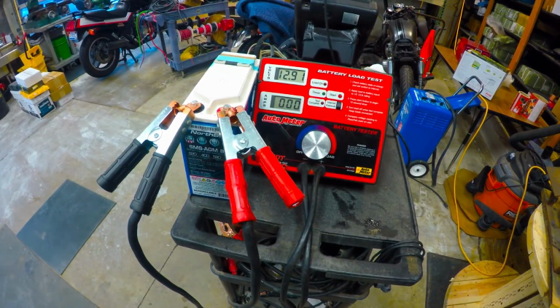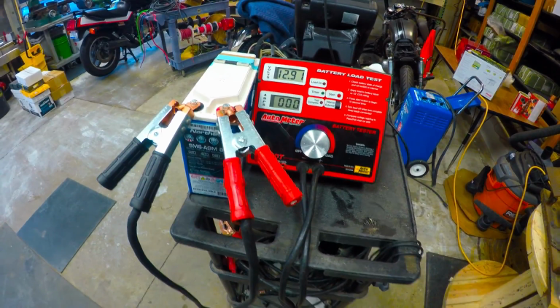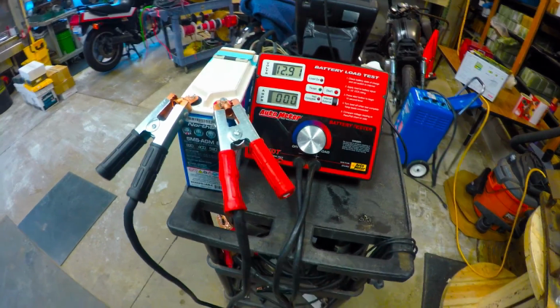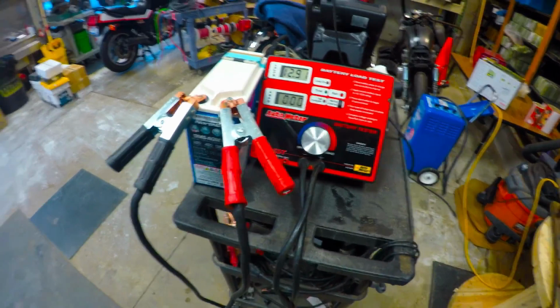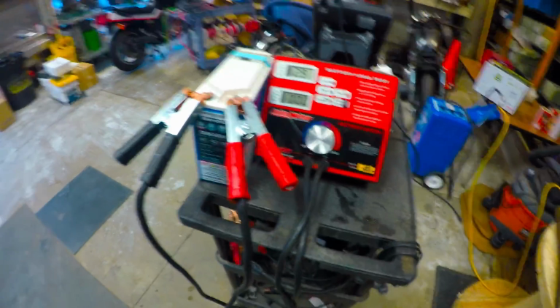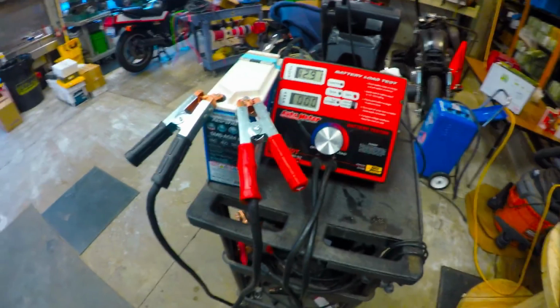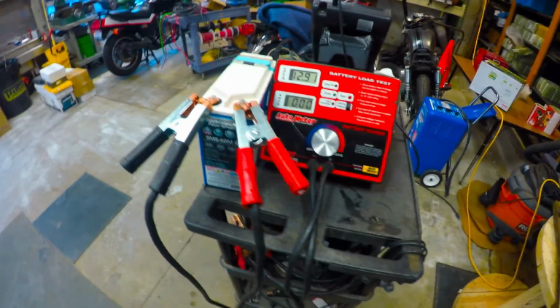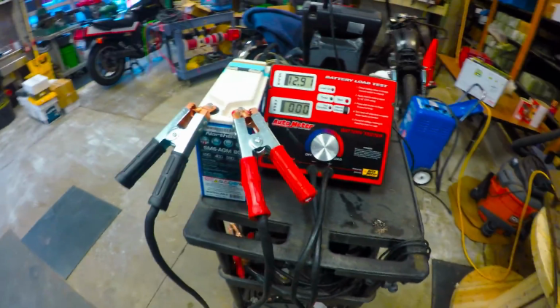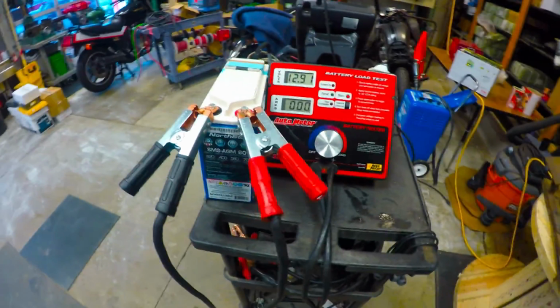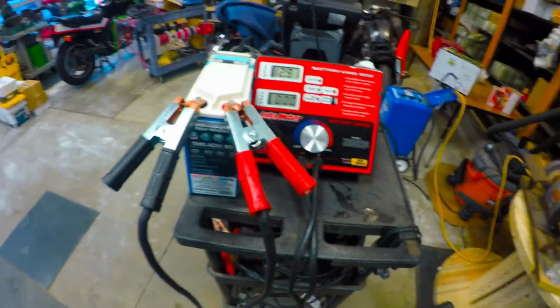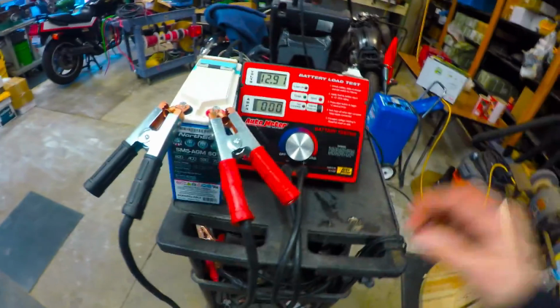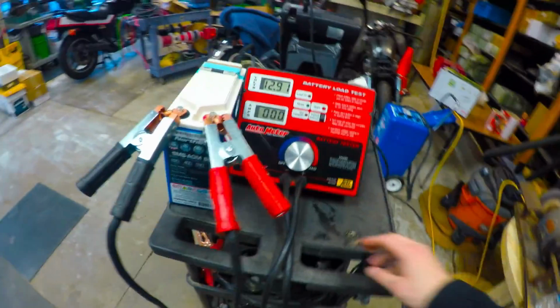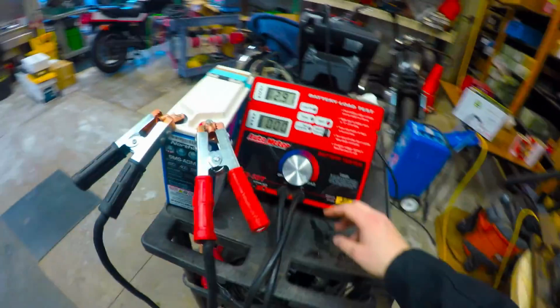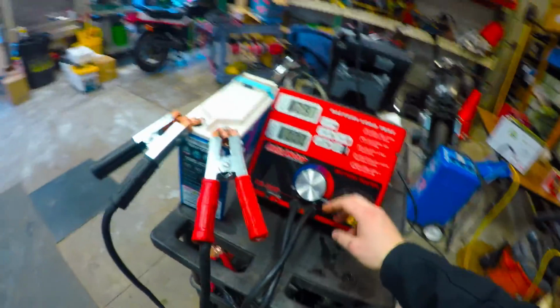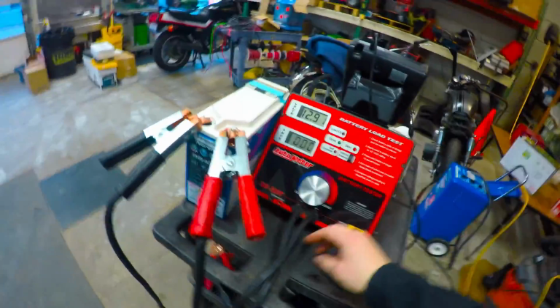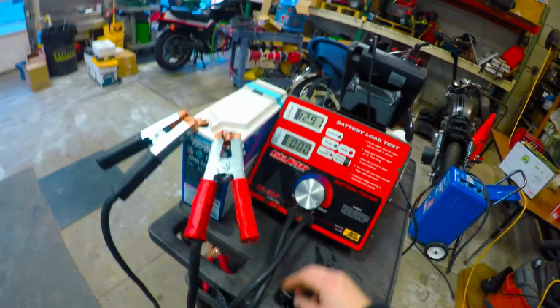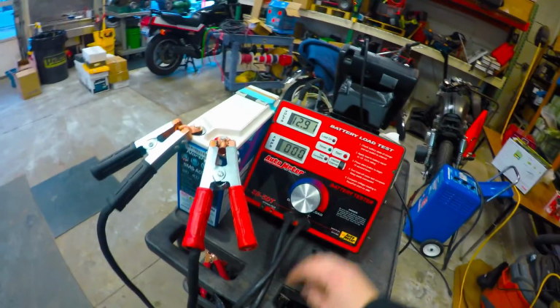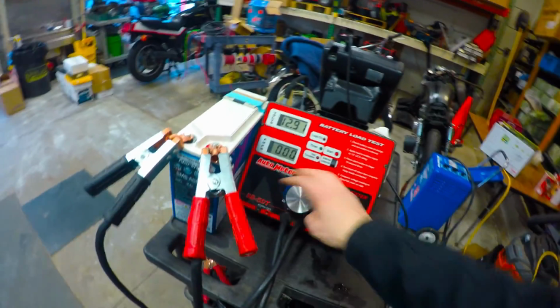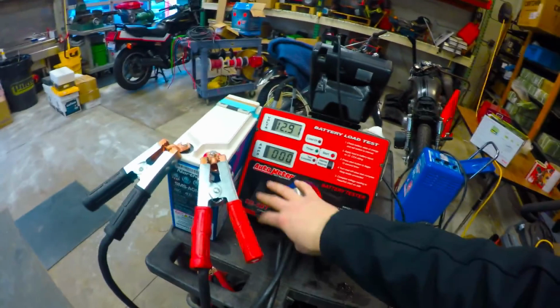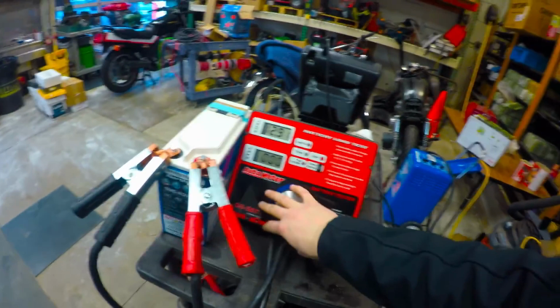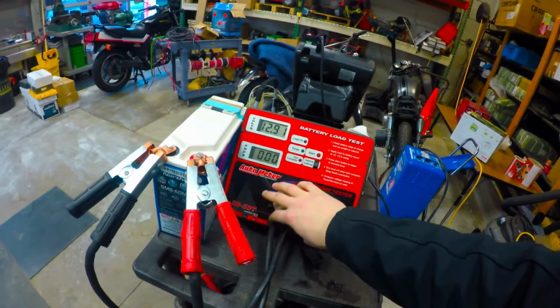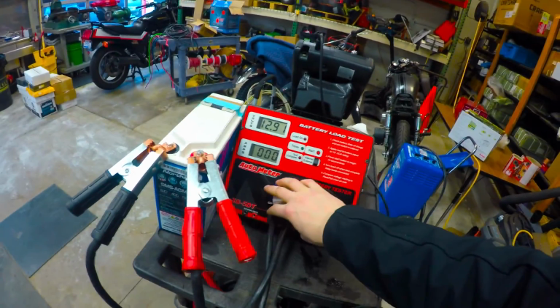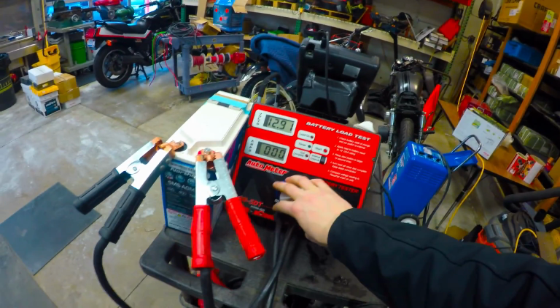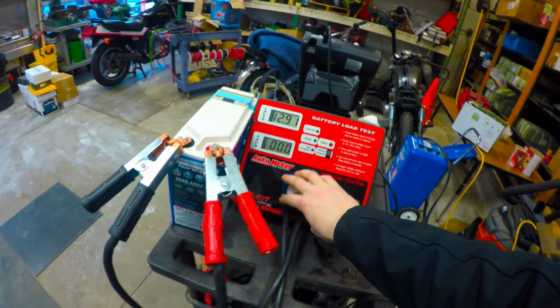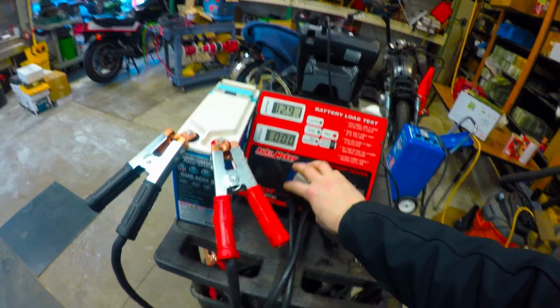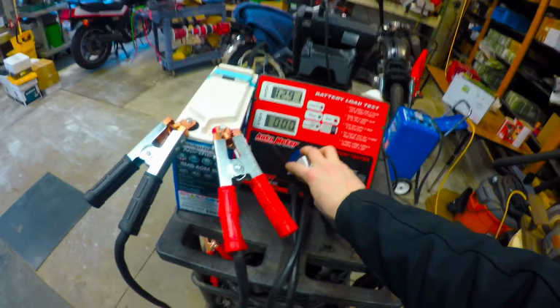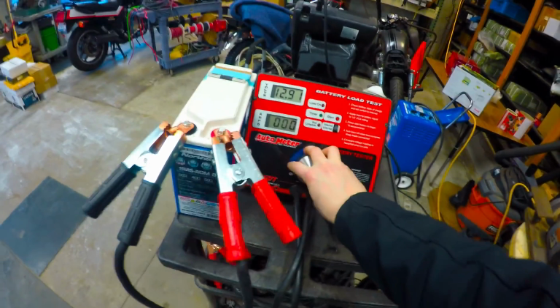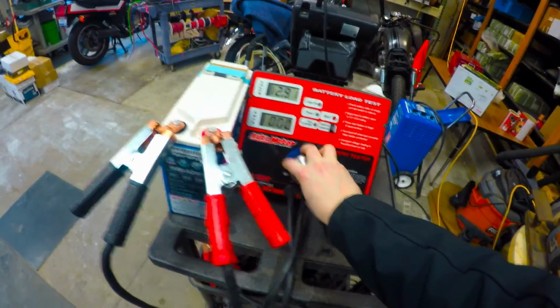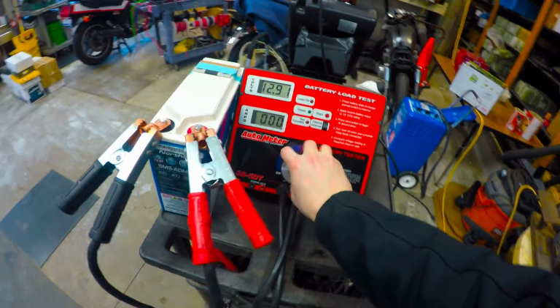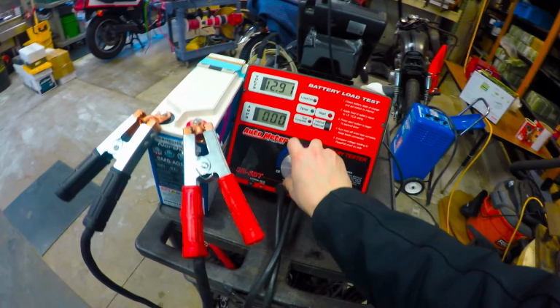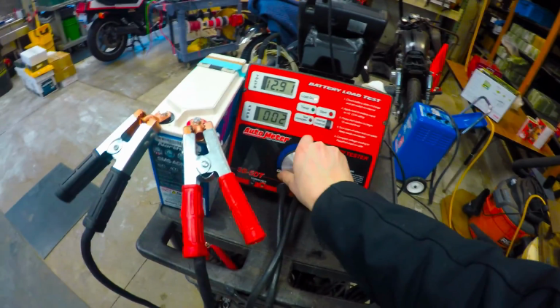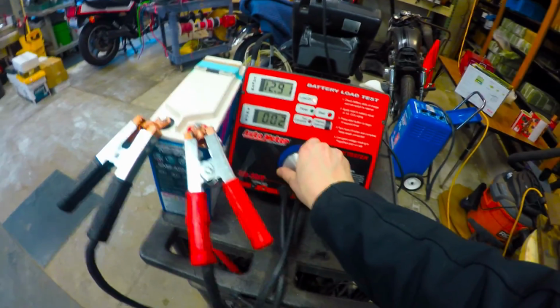All right, let's go ahead with the 3C load test — we're gonna do 120 amps for about 30 seconds here.